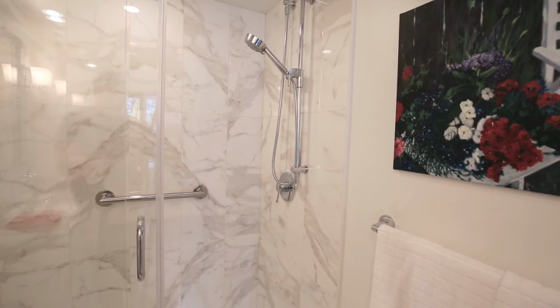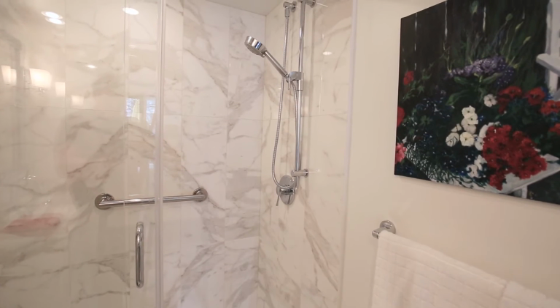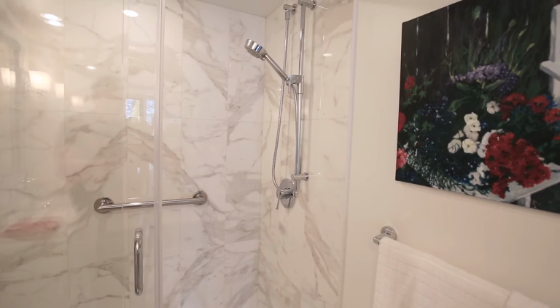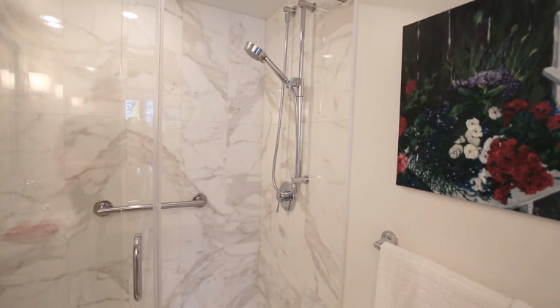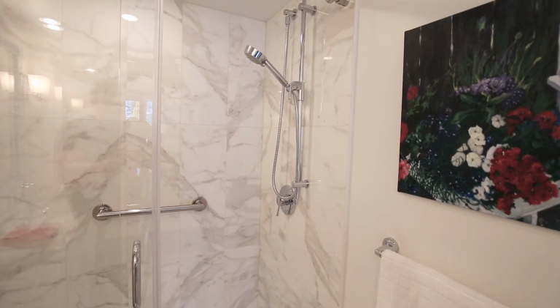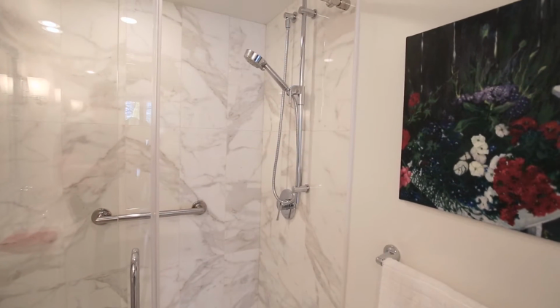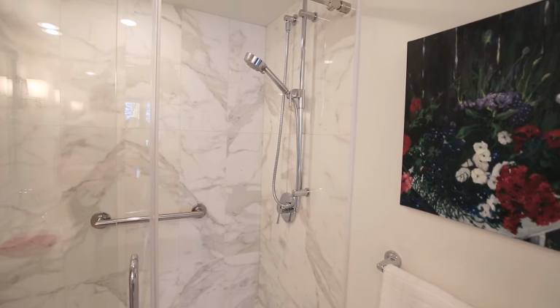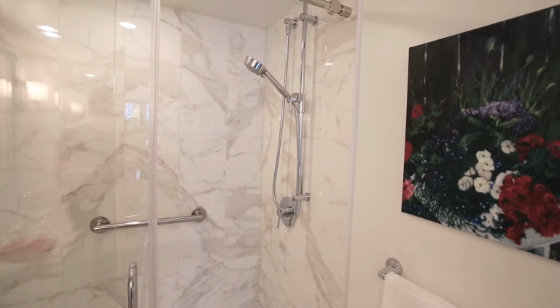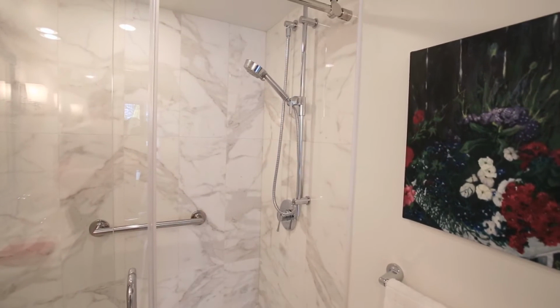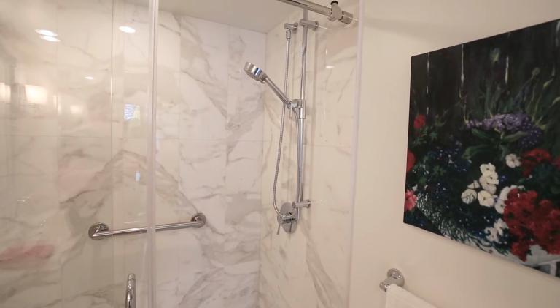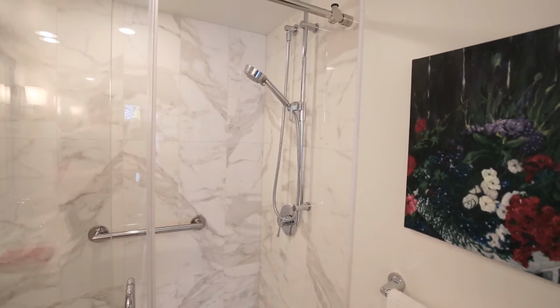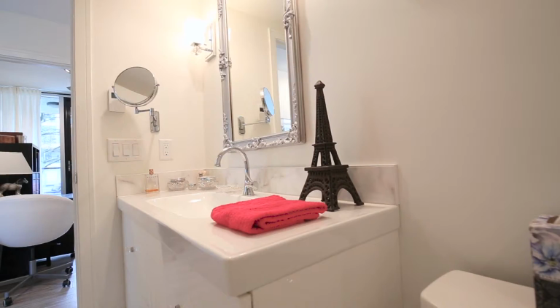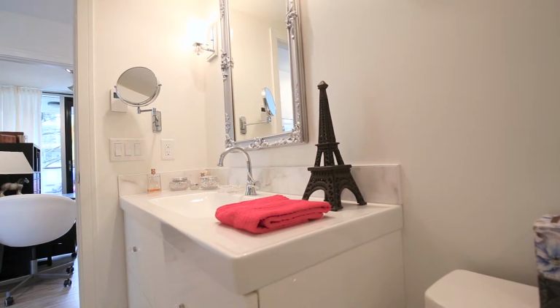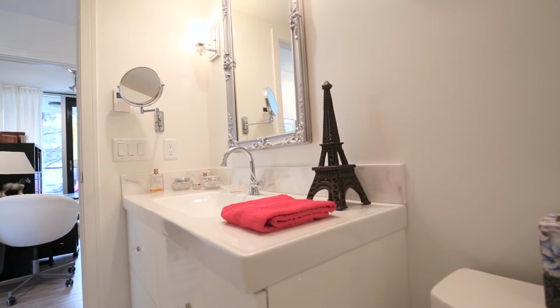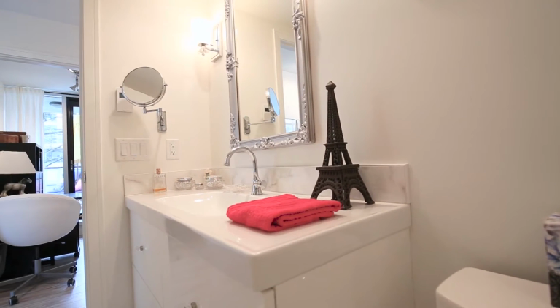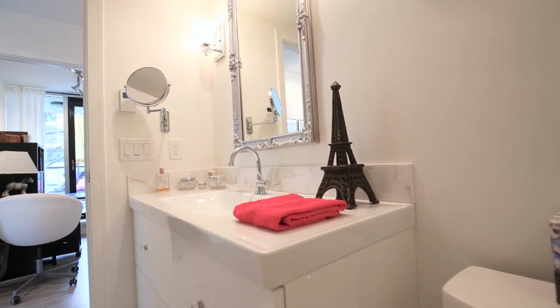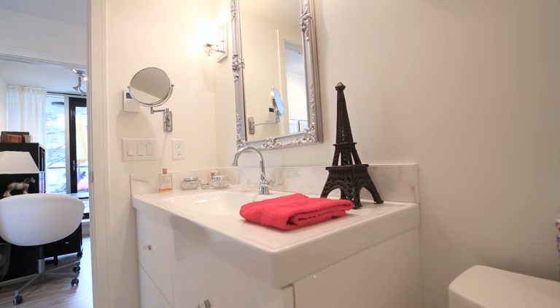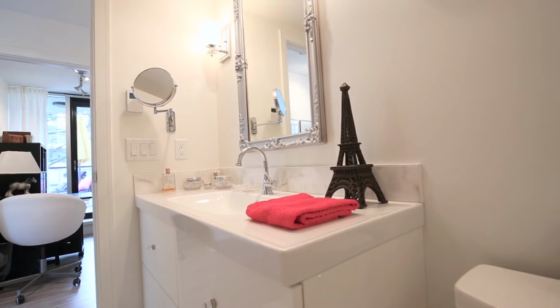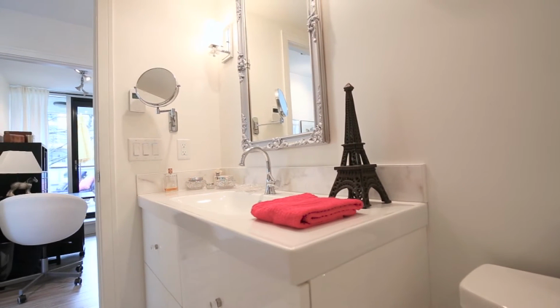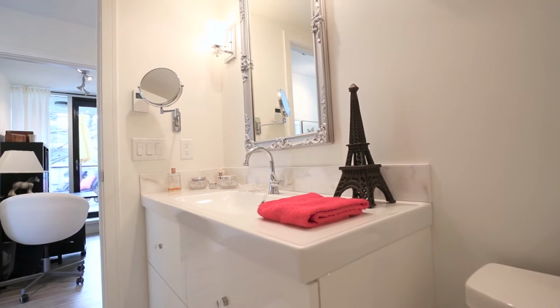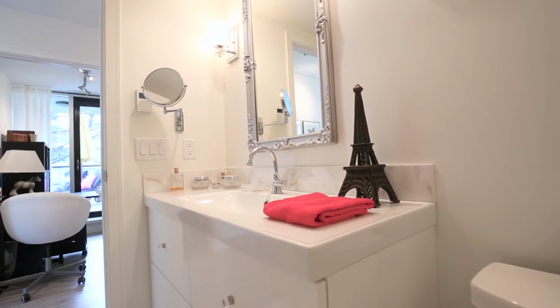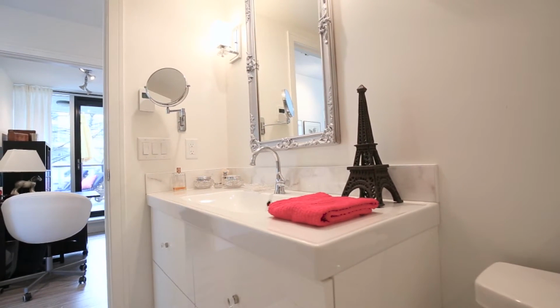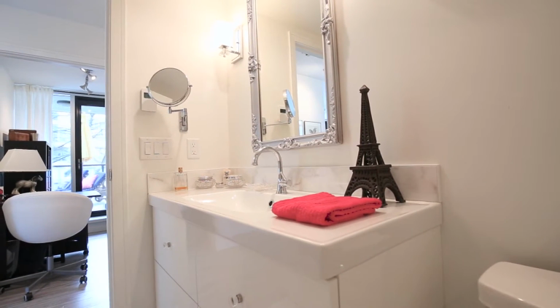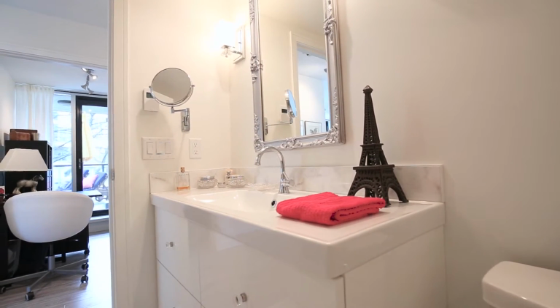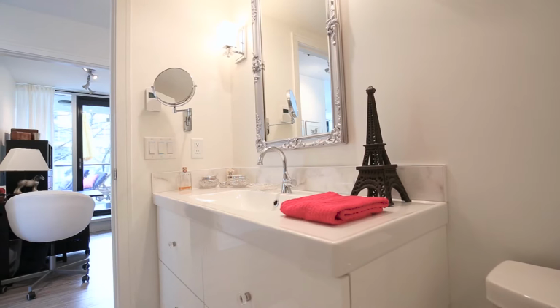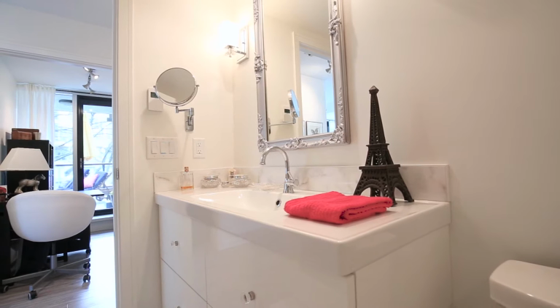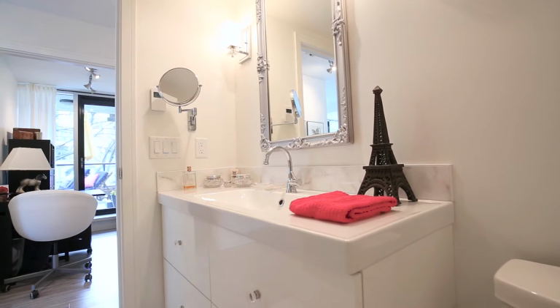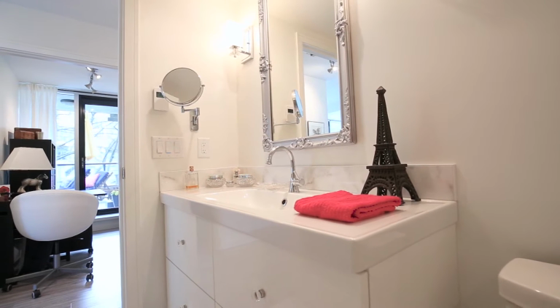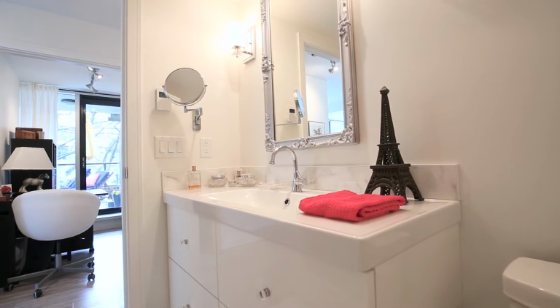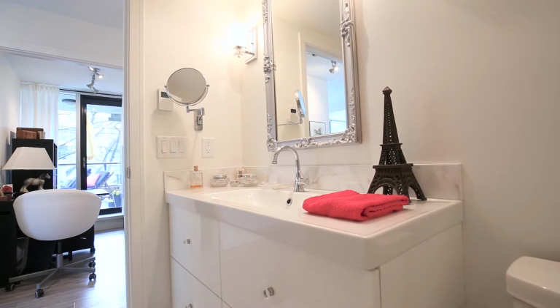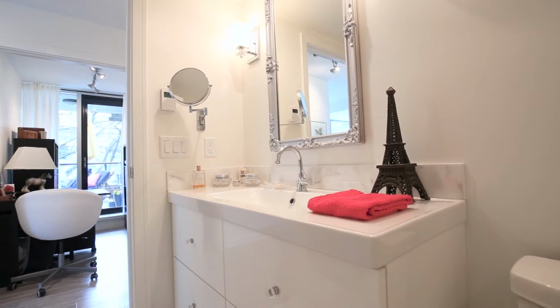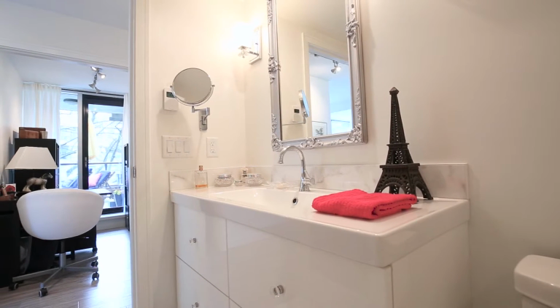The laundry has brand new high capacity Bosch stacking washer and dryer with a stacking shelf of freshly laundered extra towels.